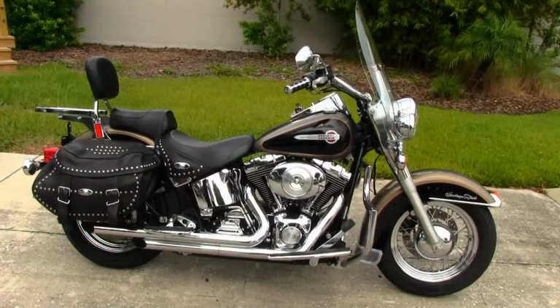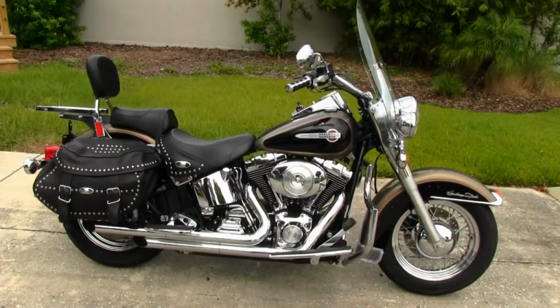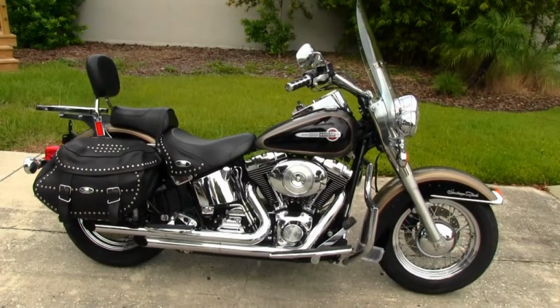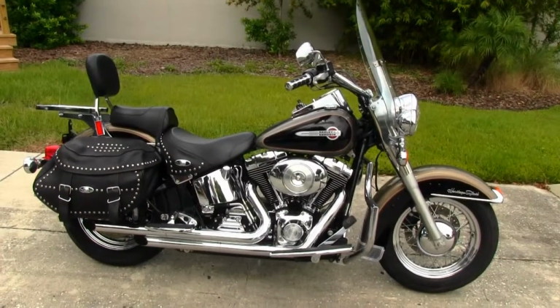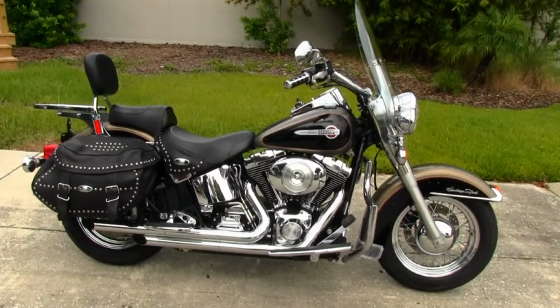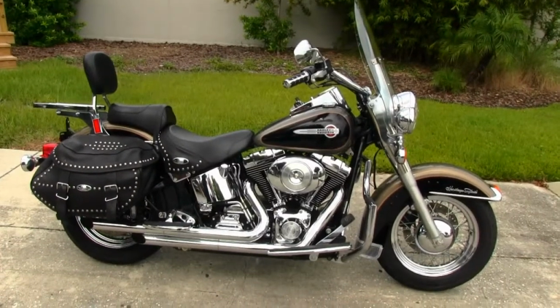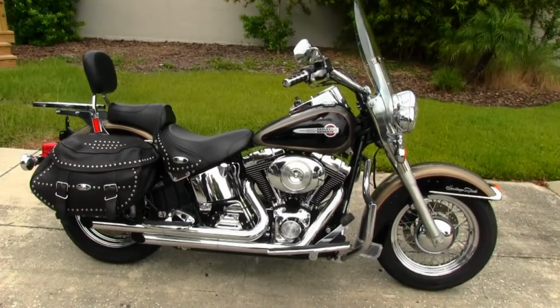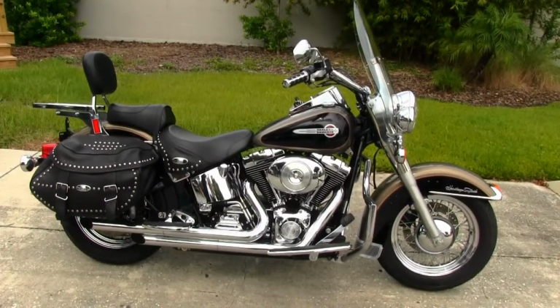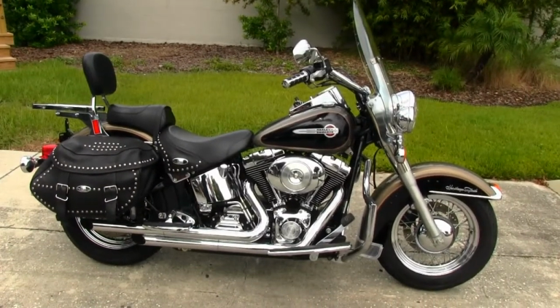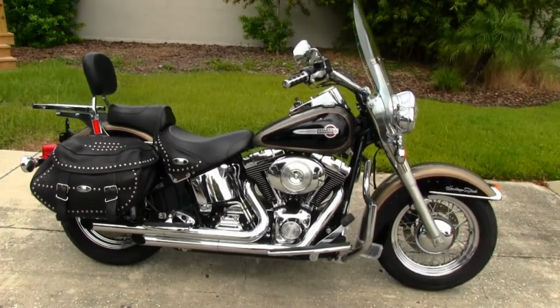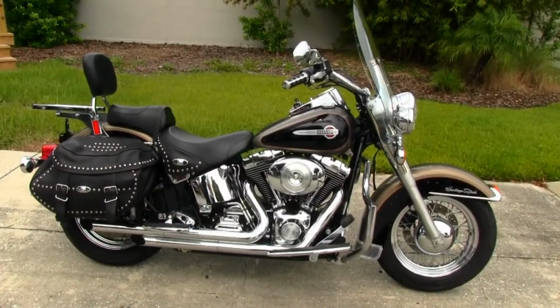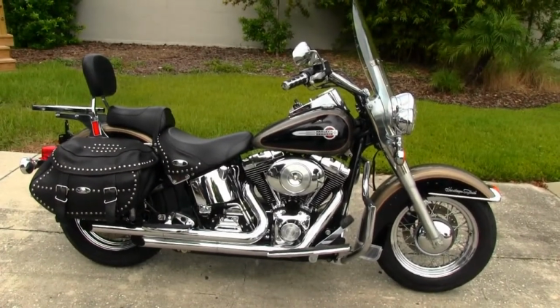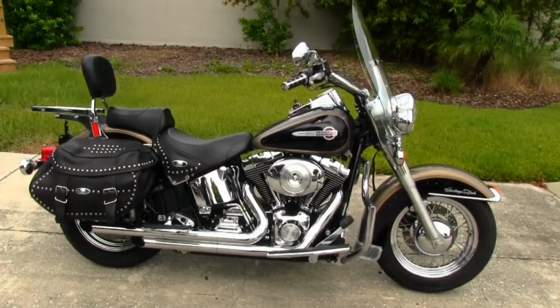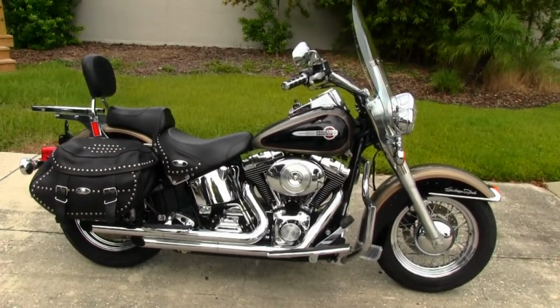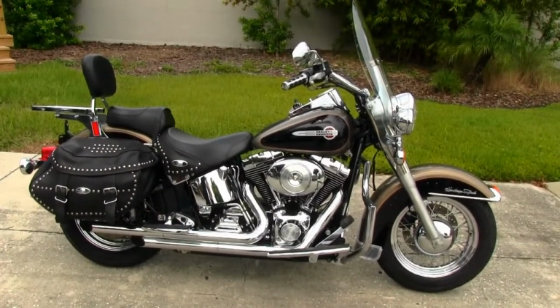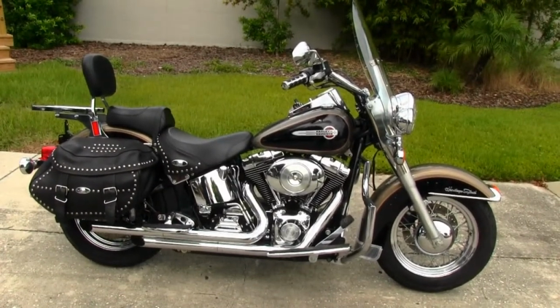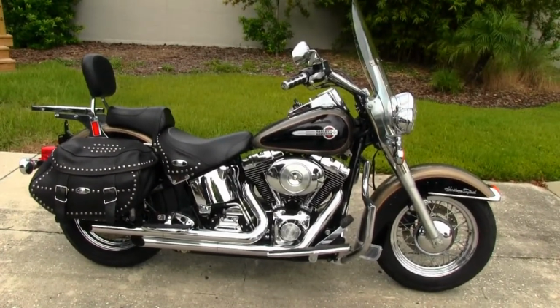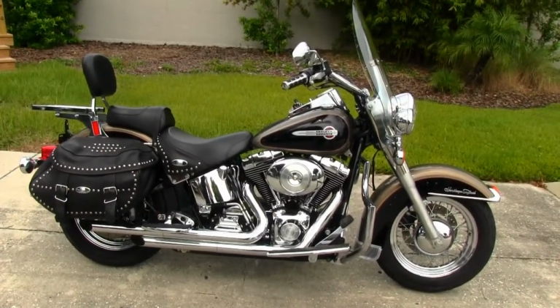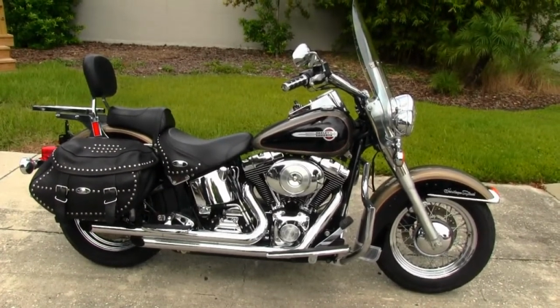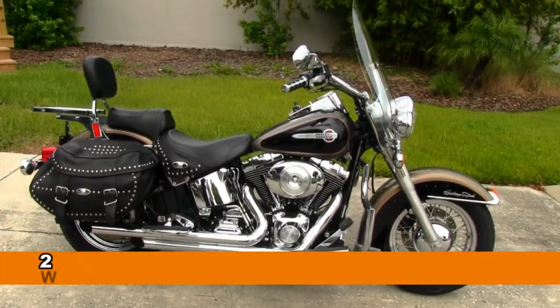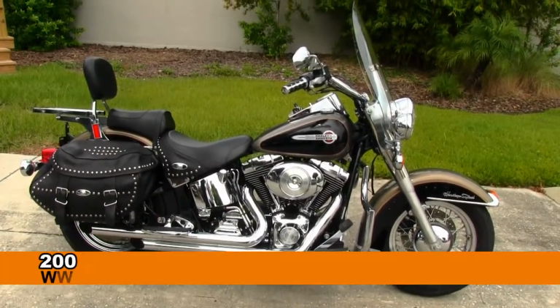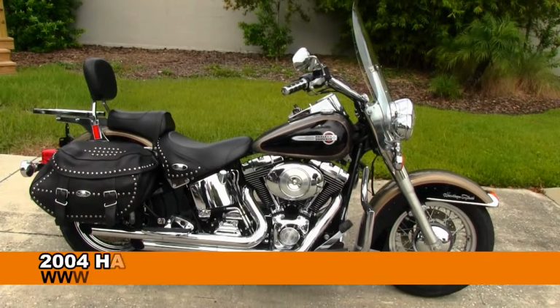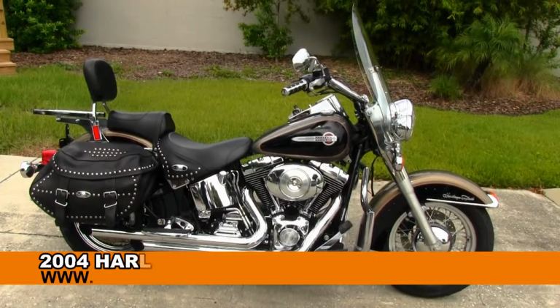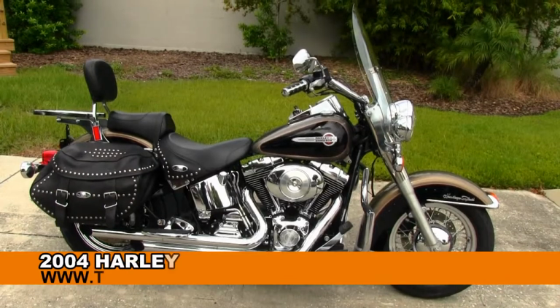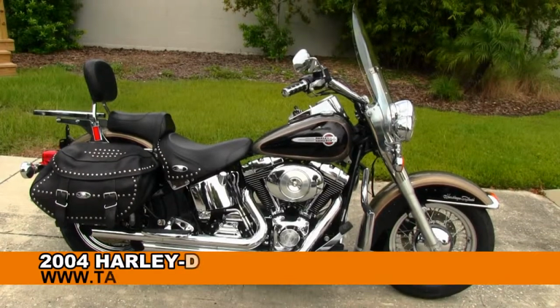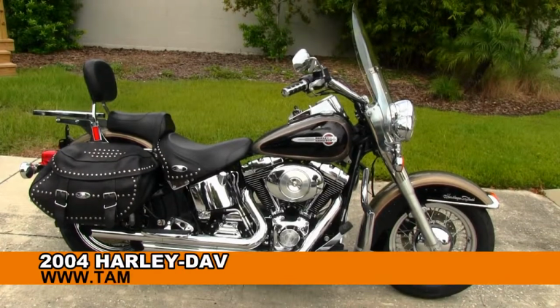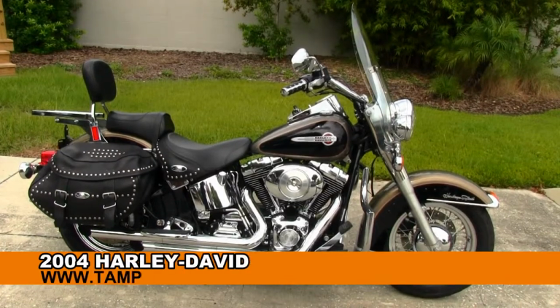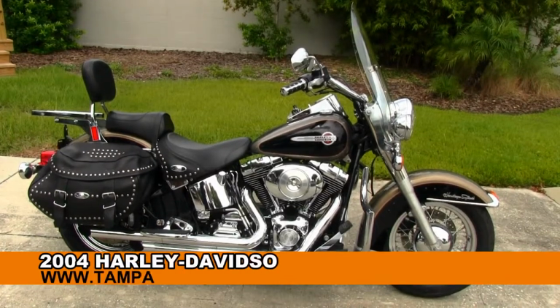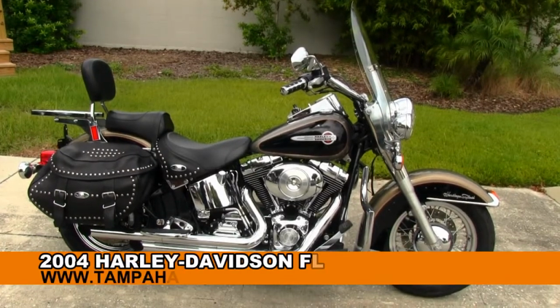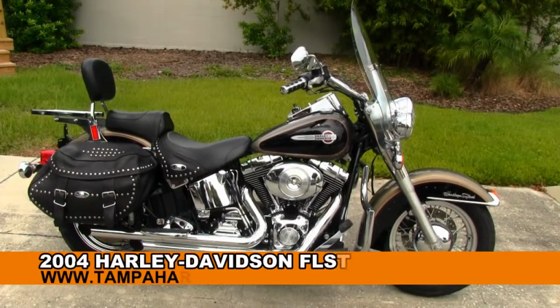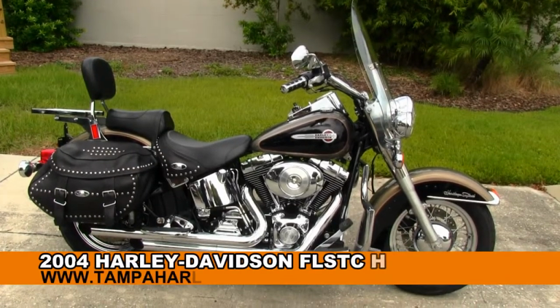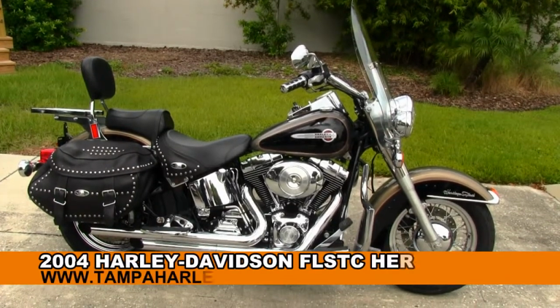Welcome motorcycle enthusiasts to the world-famous Tampa Harley-Davidson. Today I've got for you a nostalgic 2004 Heritage Softail.